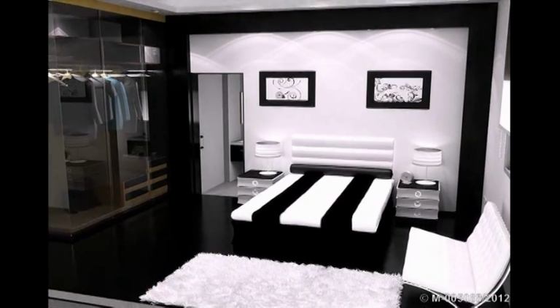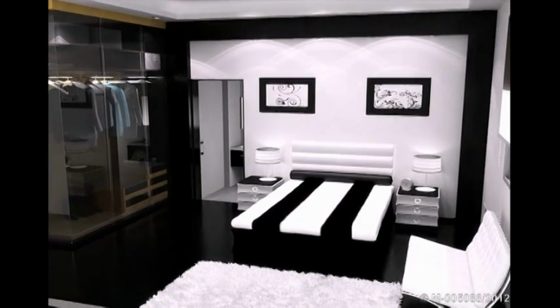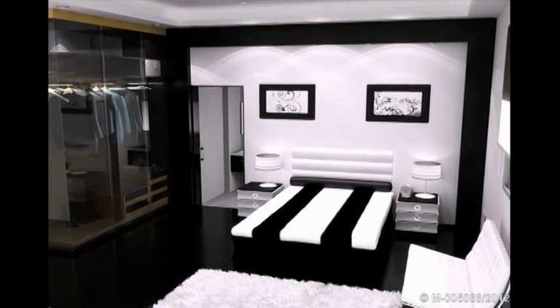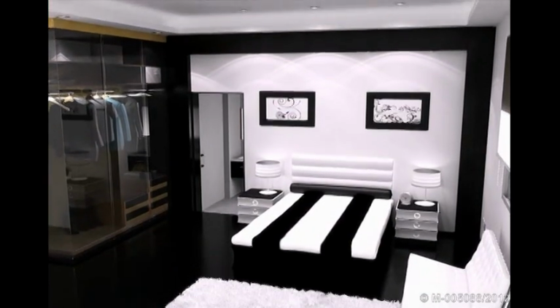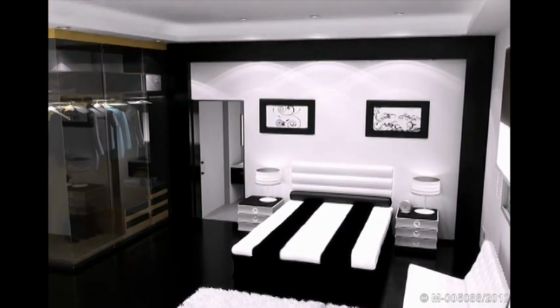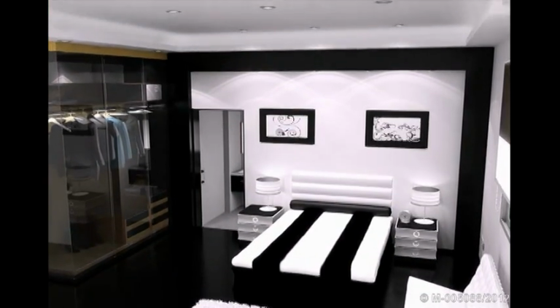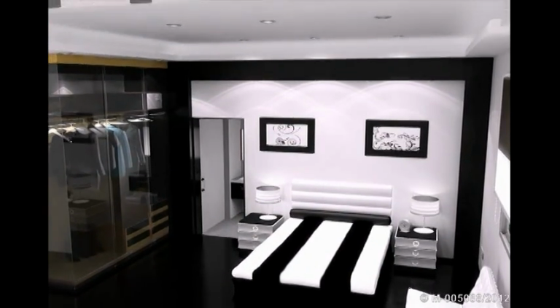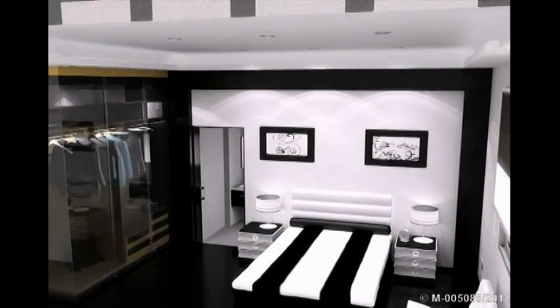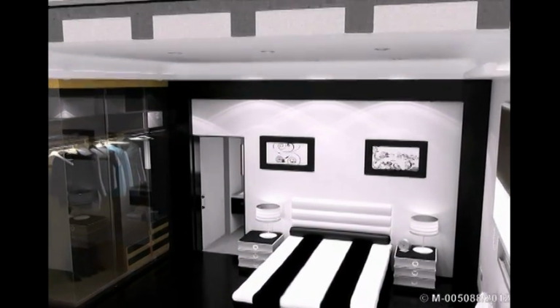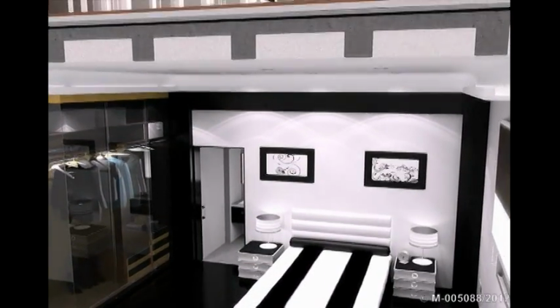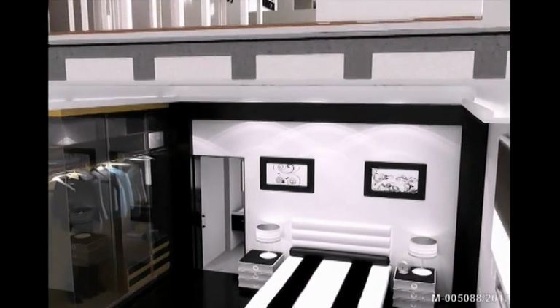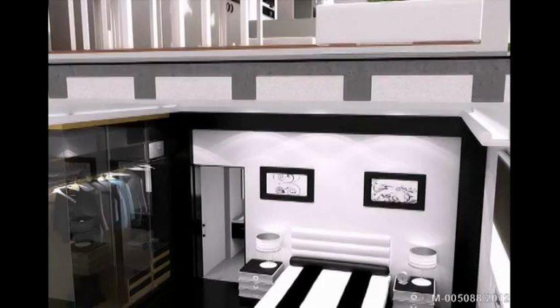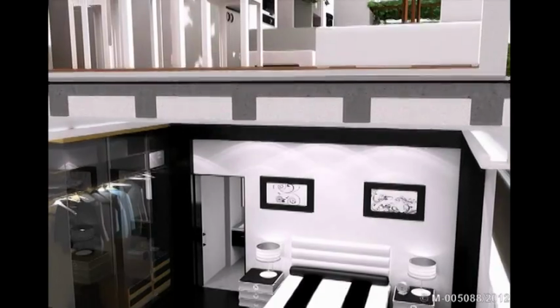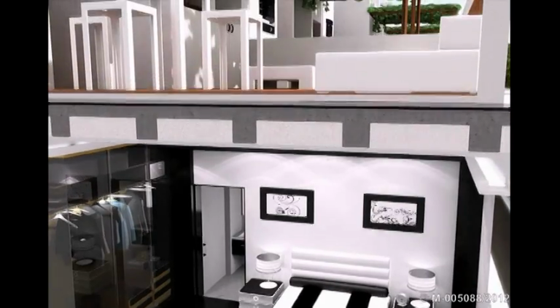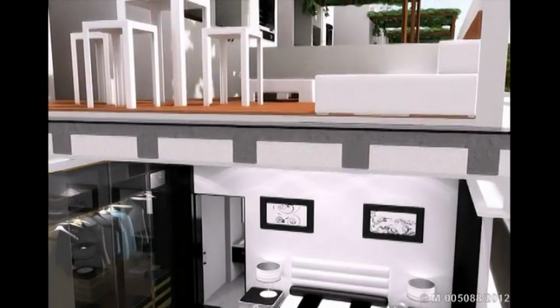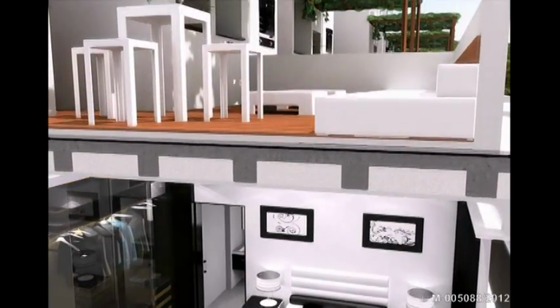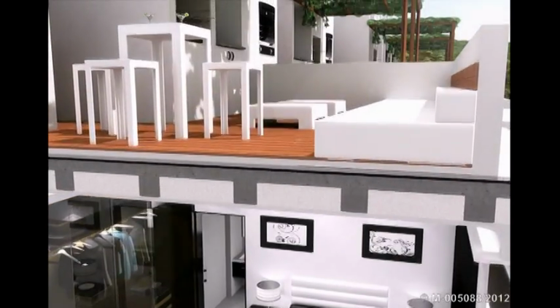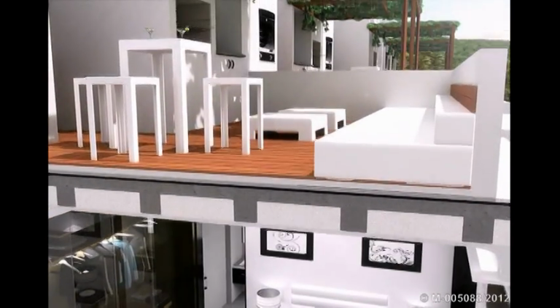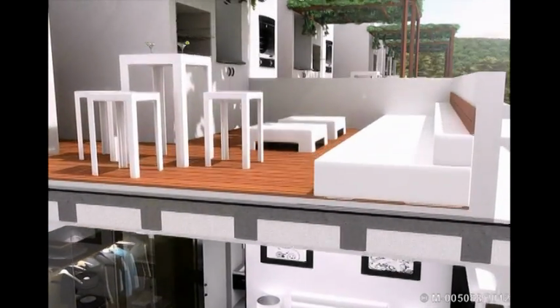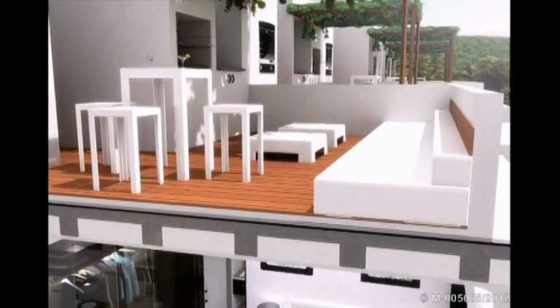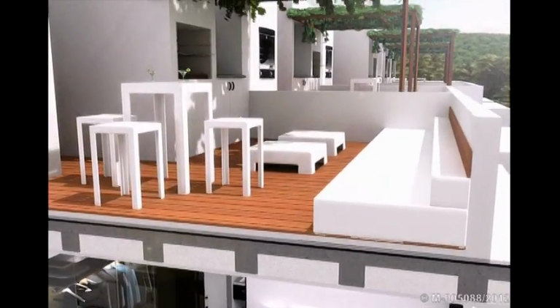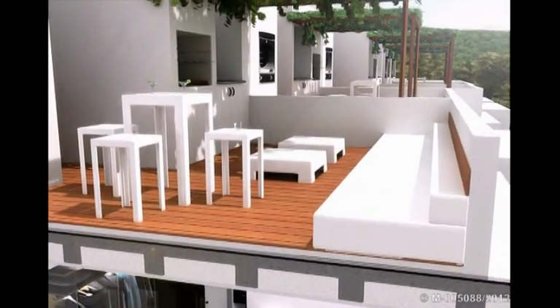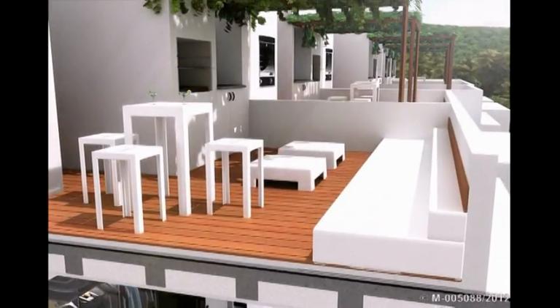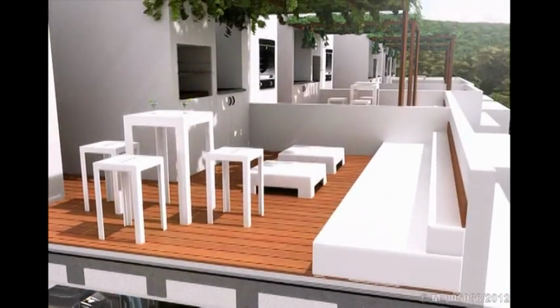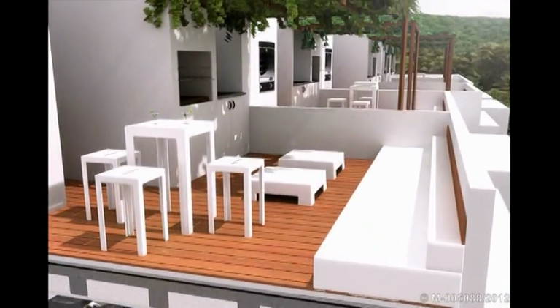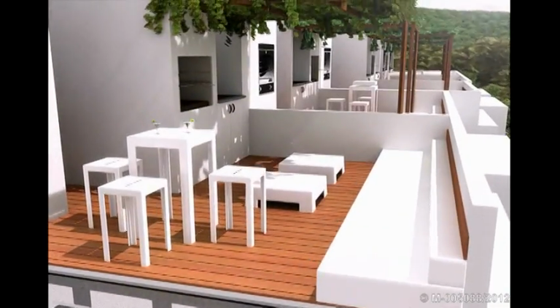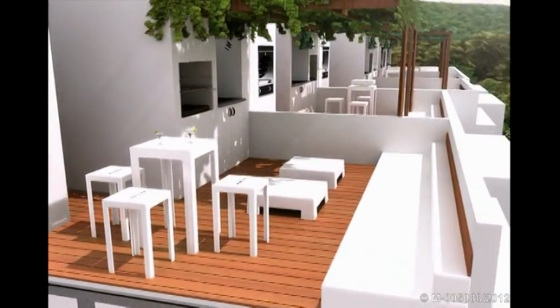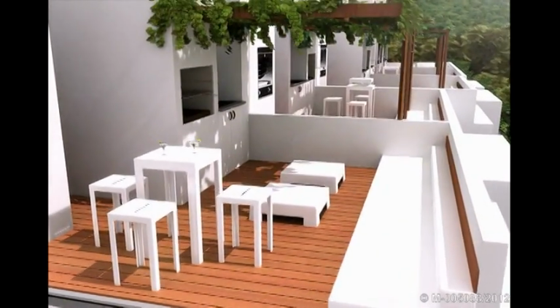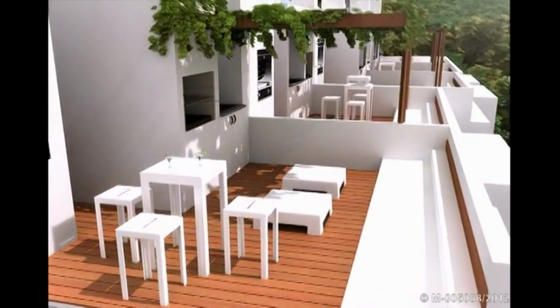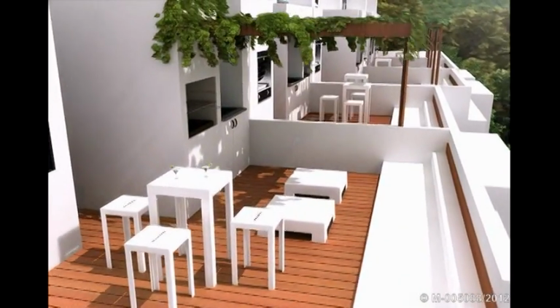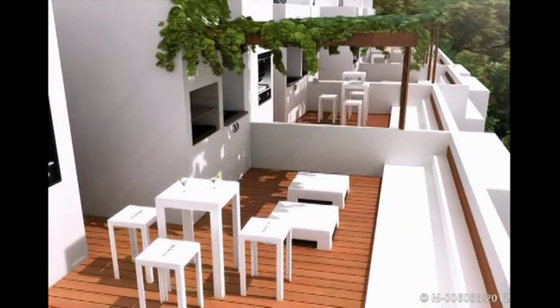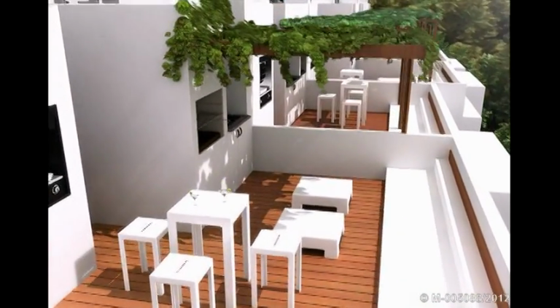We go out onto the terrace, shaded by a pergola covered with native grapevines and equipped with a rotisserie and barbecue.